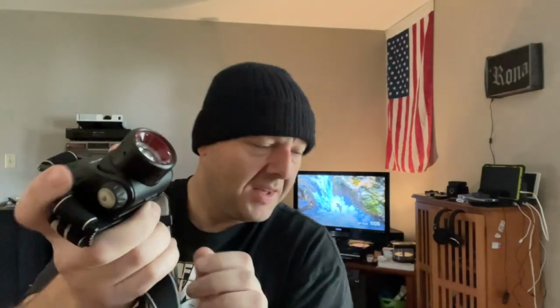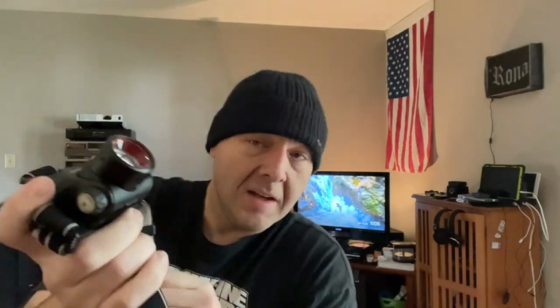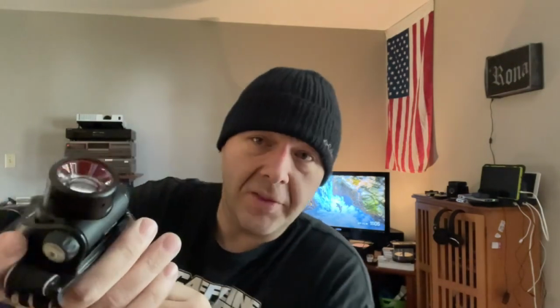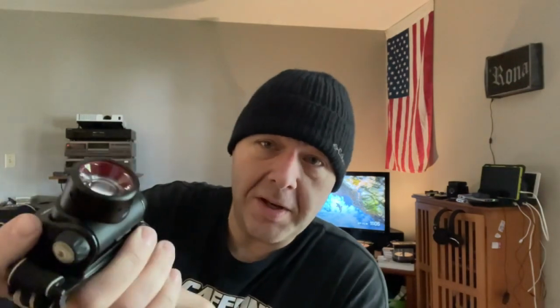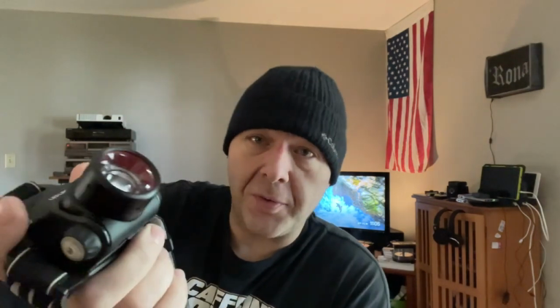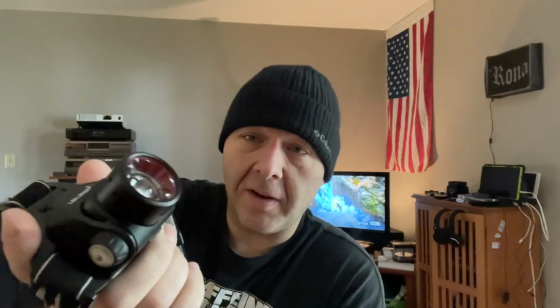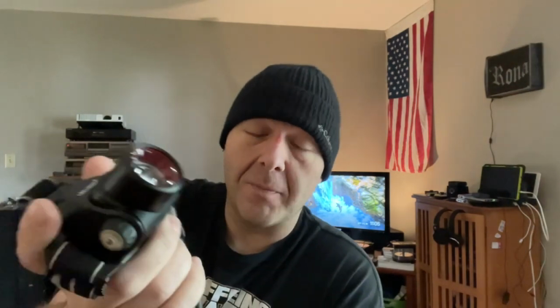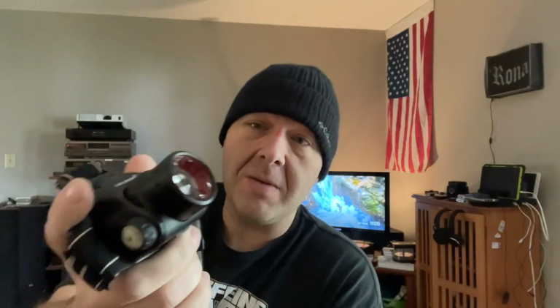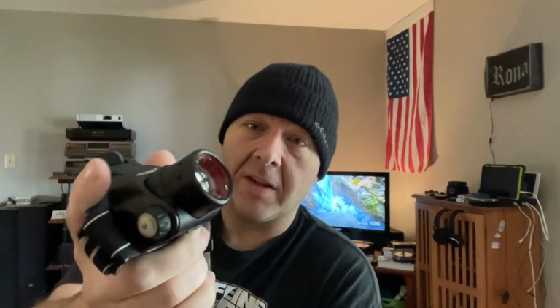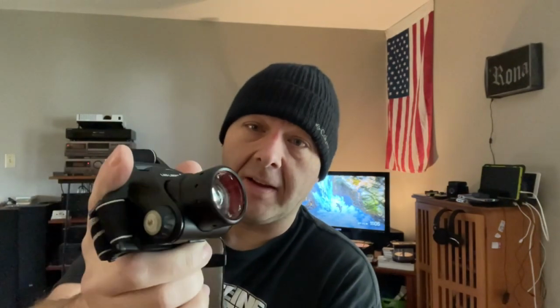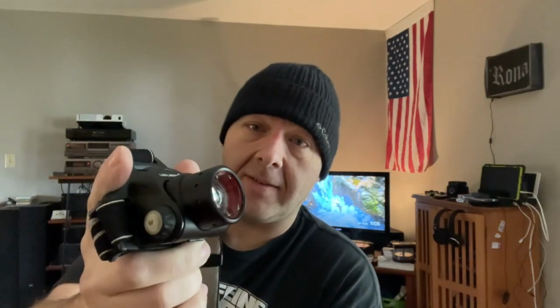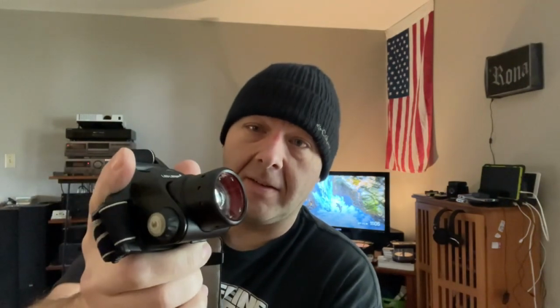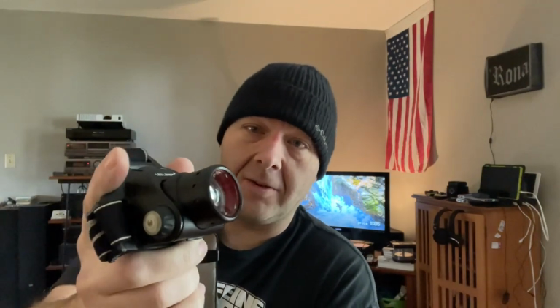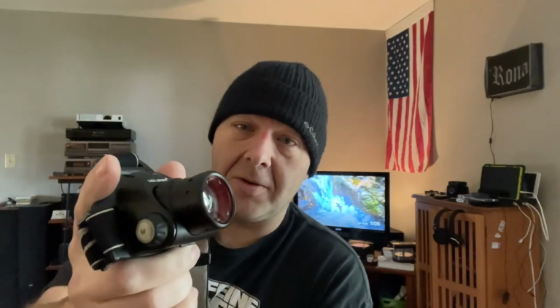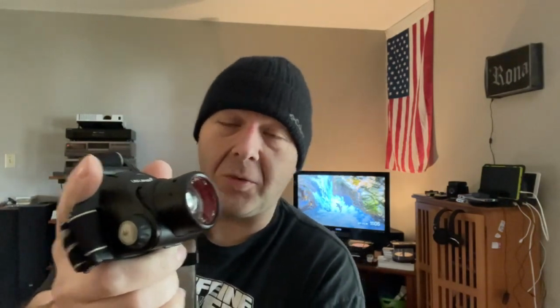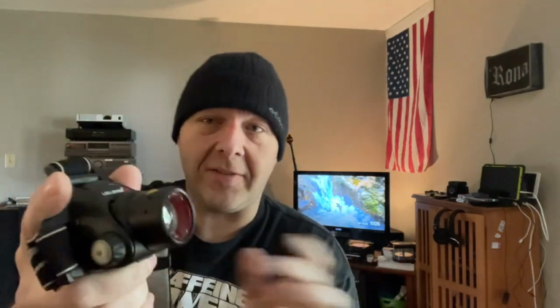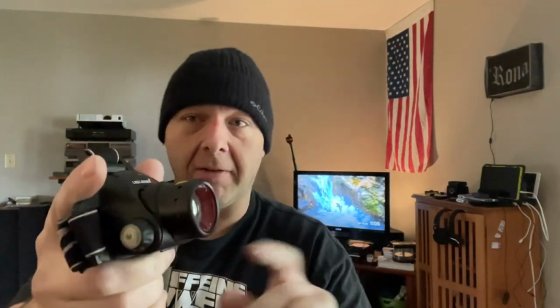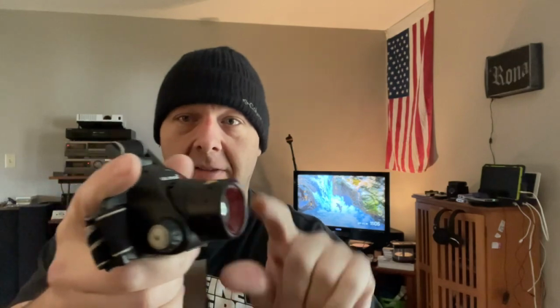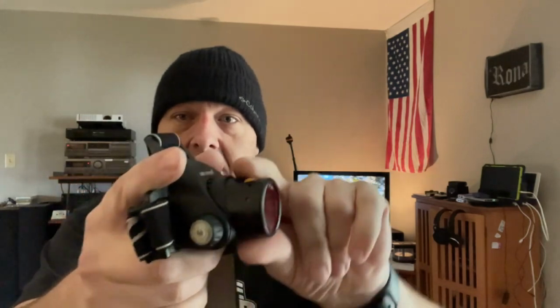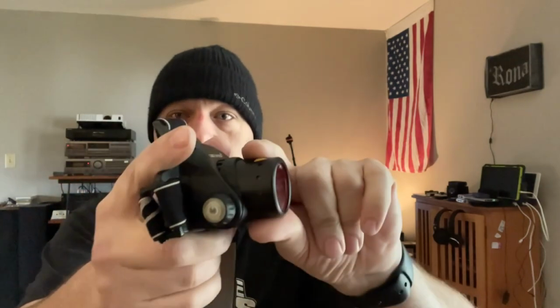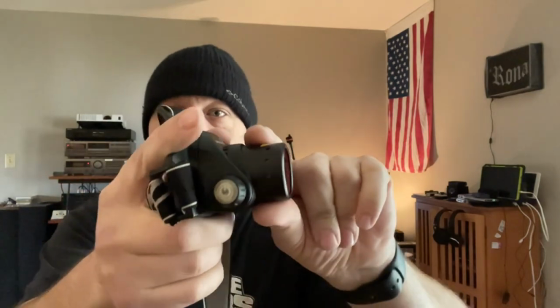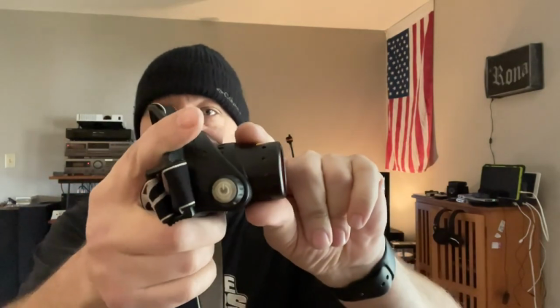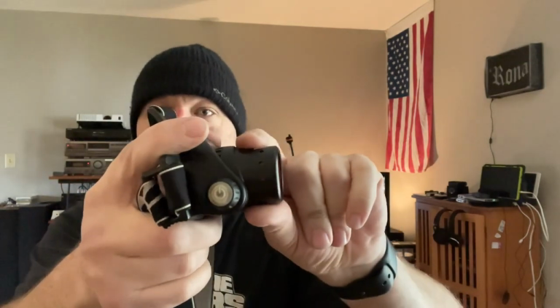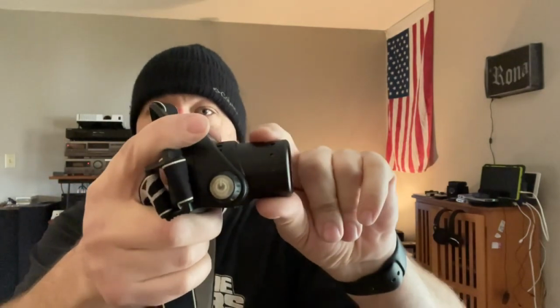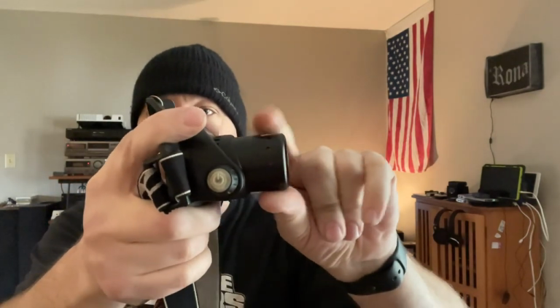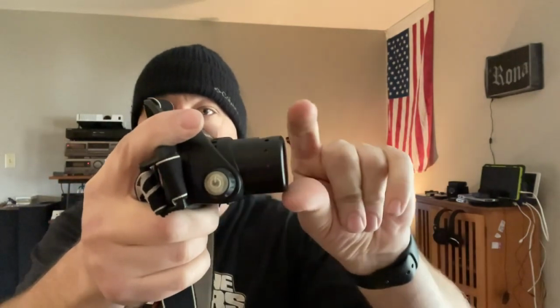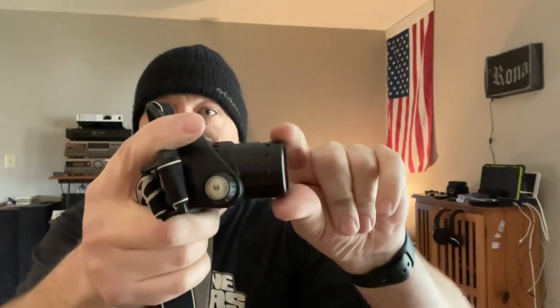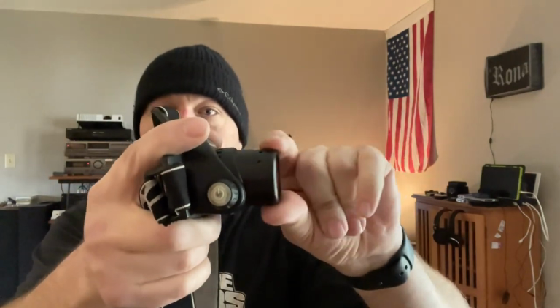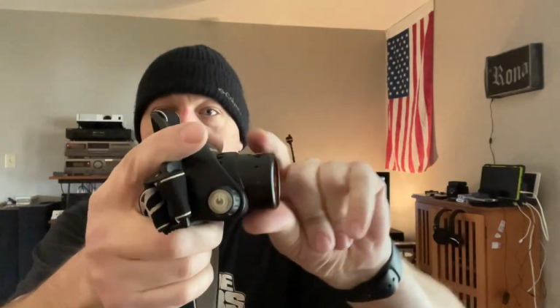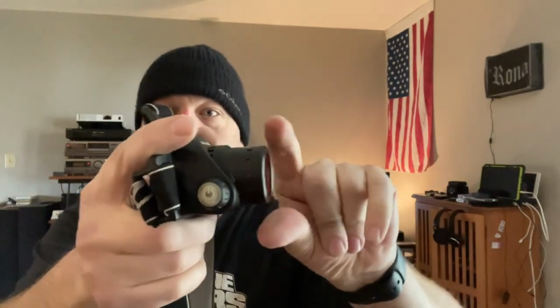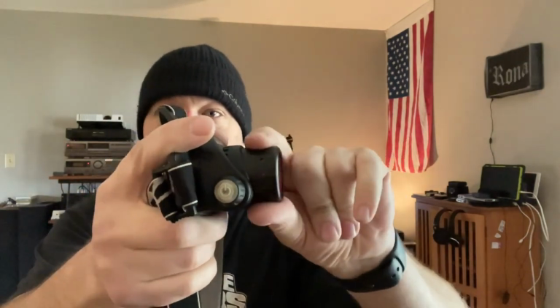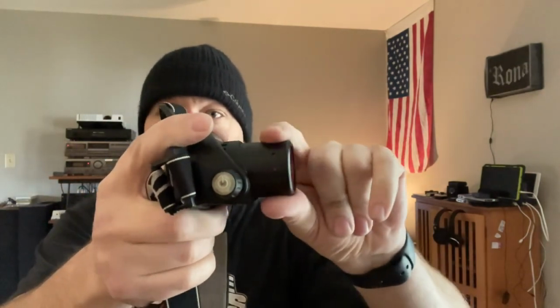The way you focus the beam on this, there's no twisting or anything. You just grab this part and pull — just like that.